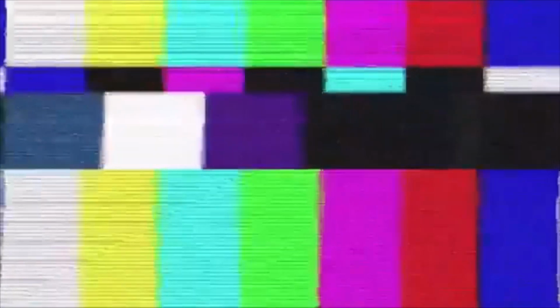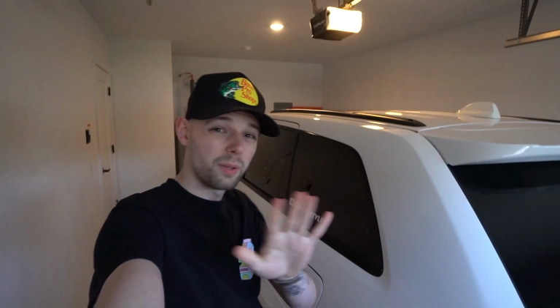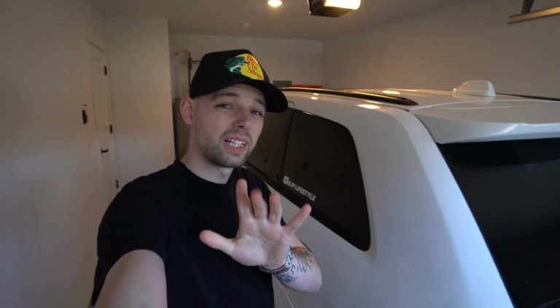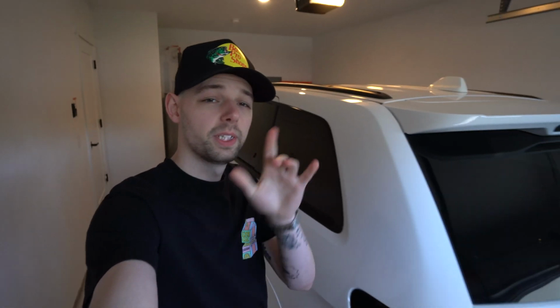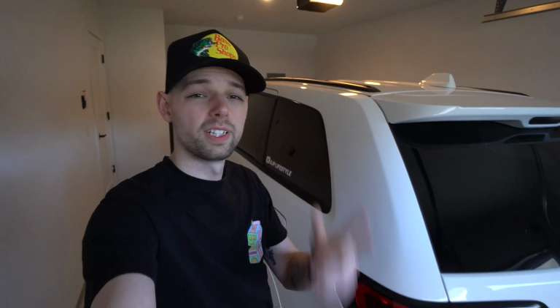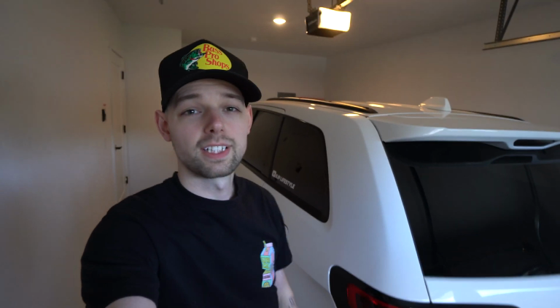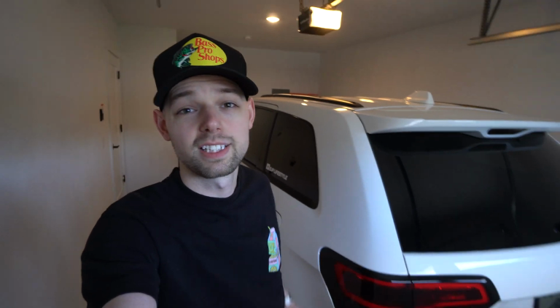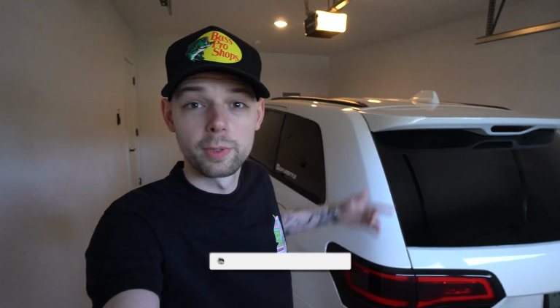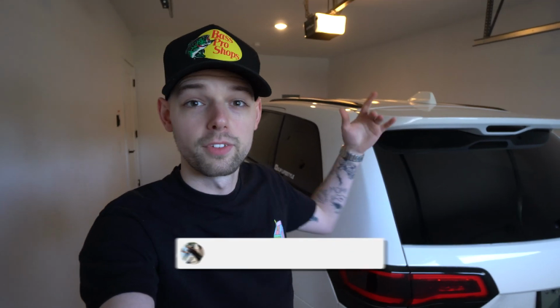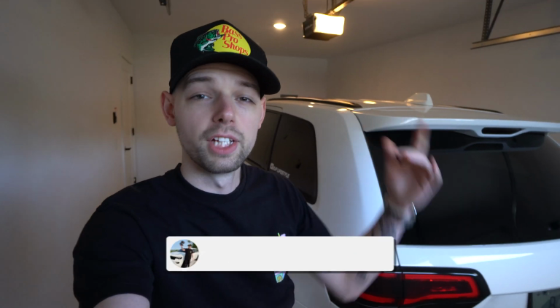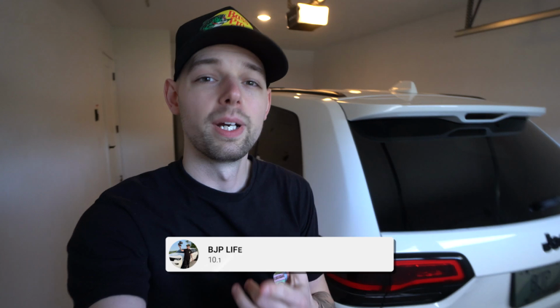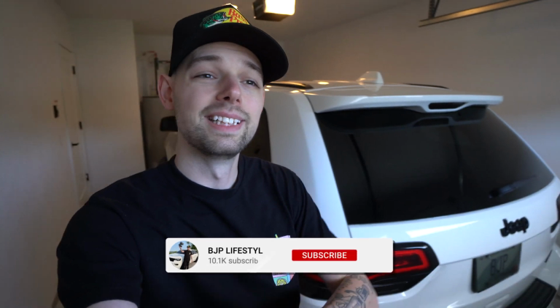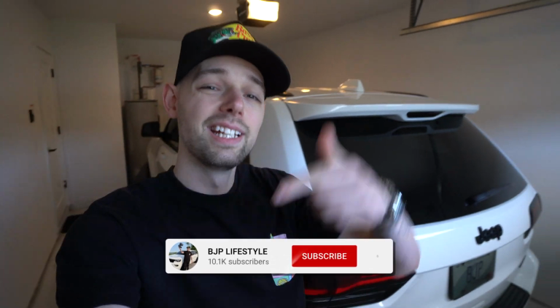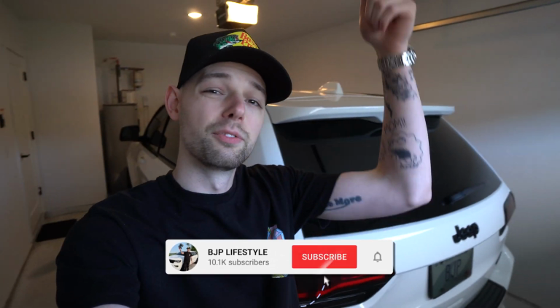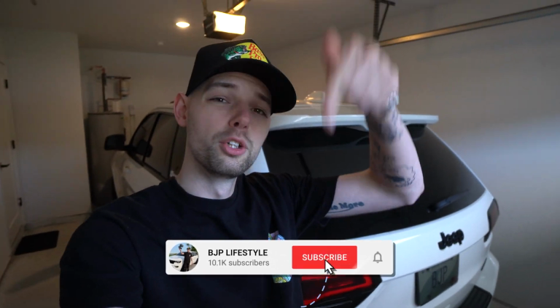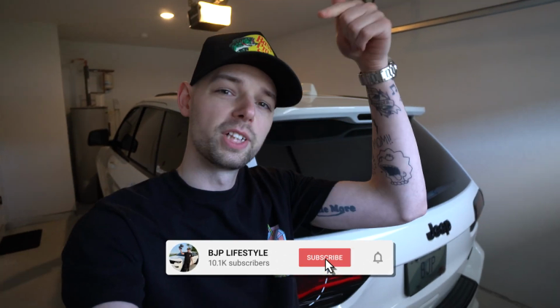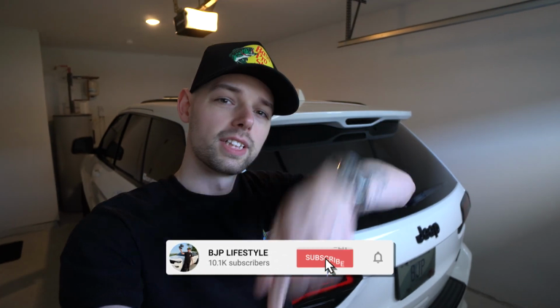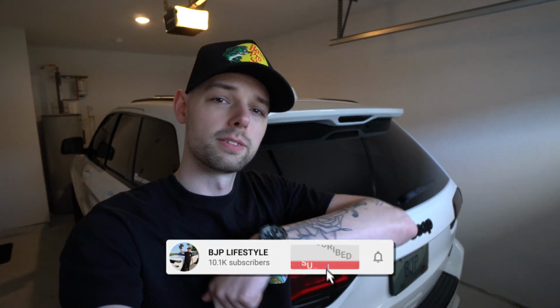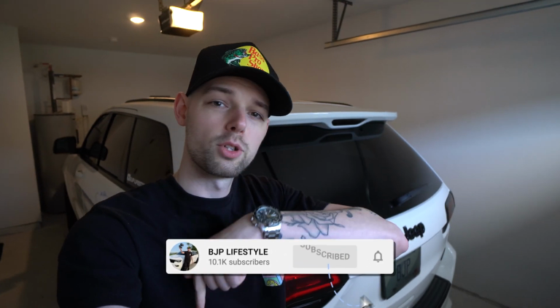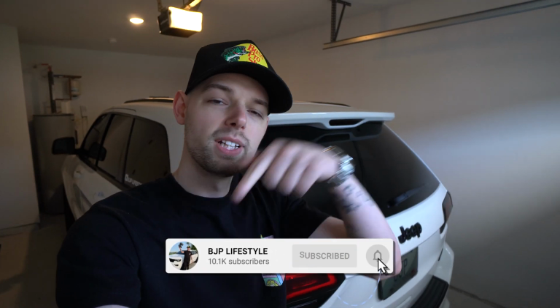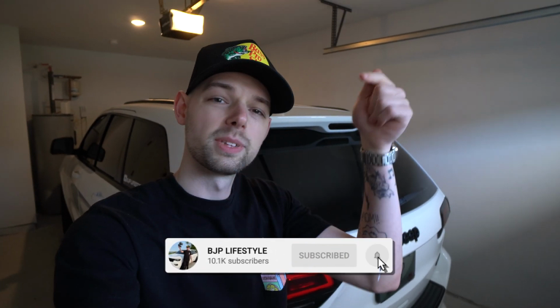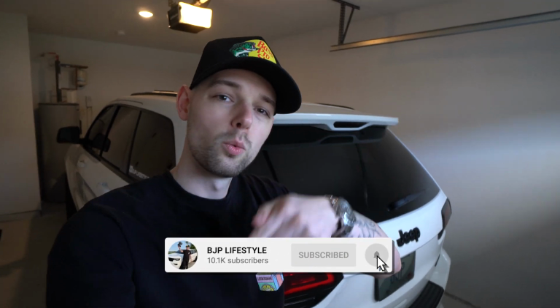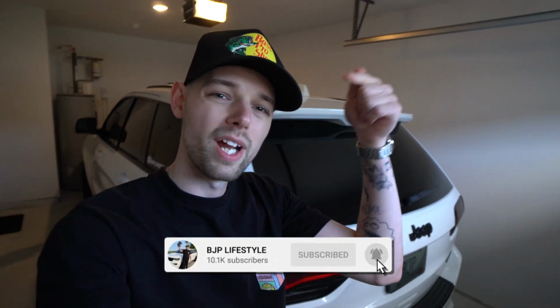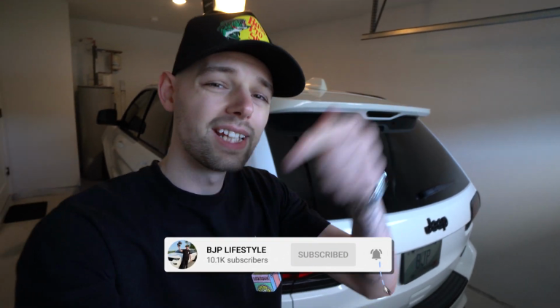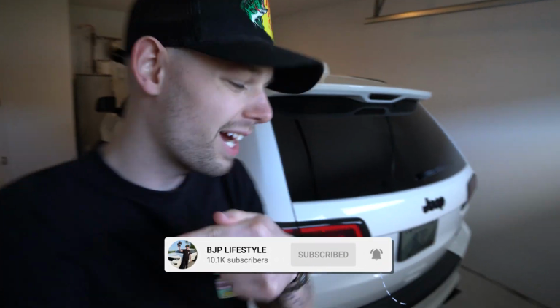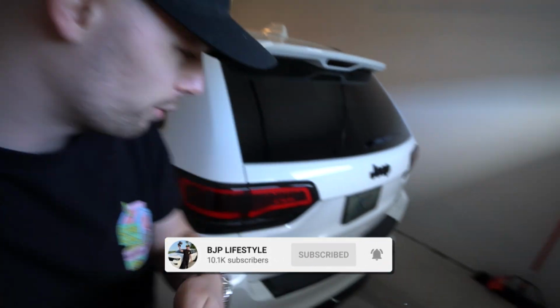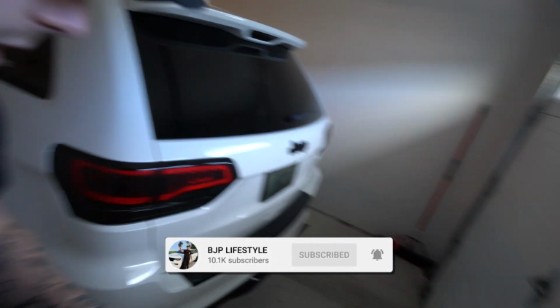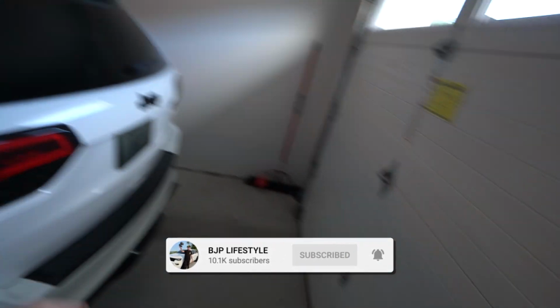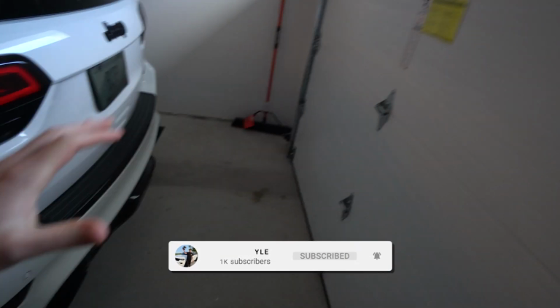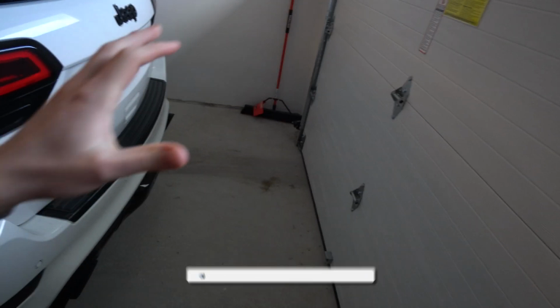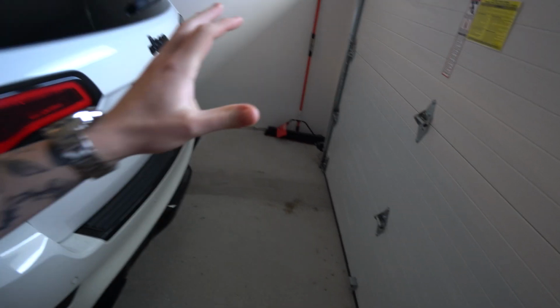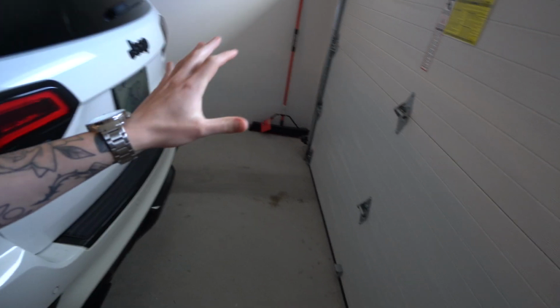Welcome back to B2P List. Hi guys, I hope you're having a great day. If you're new here, make sure you subscribe down below. You guys remember...